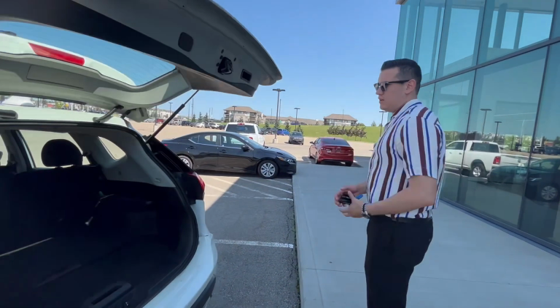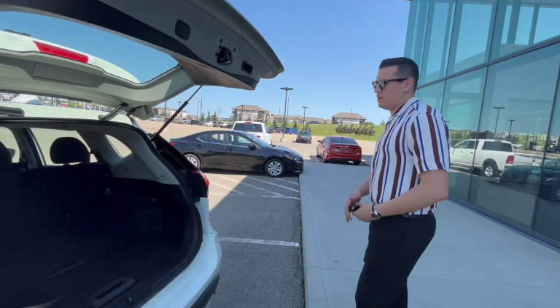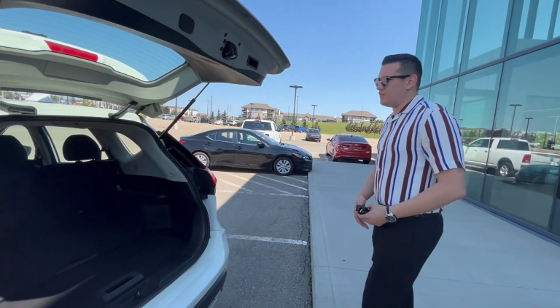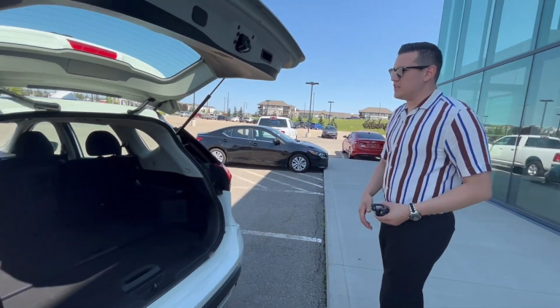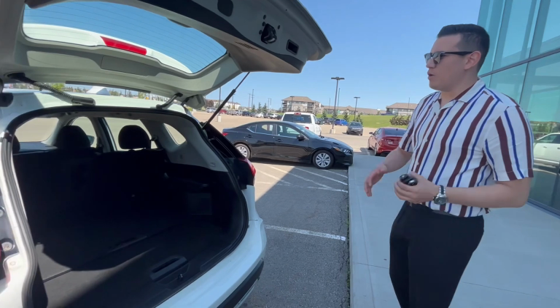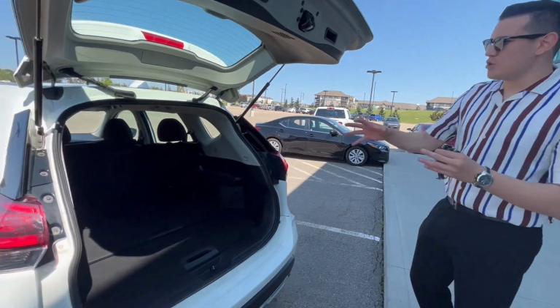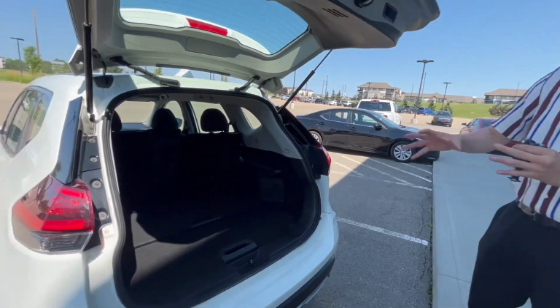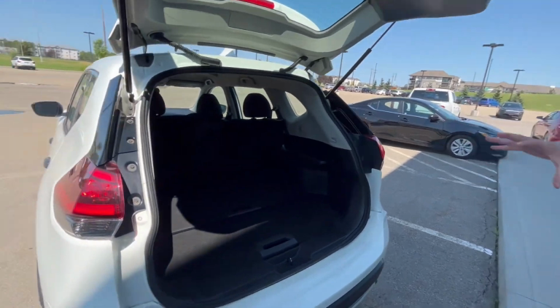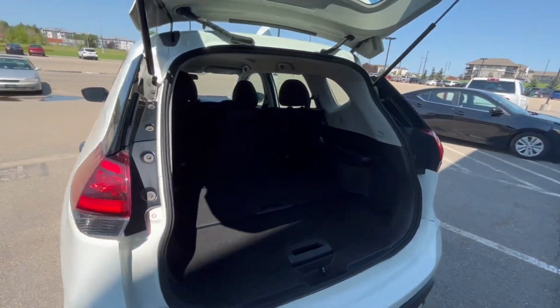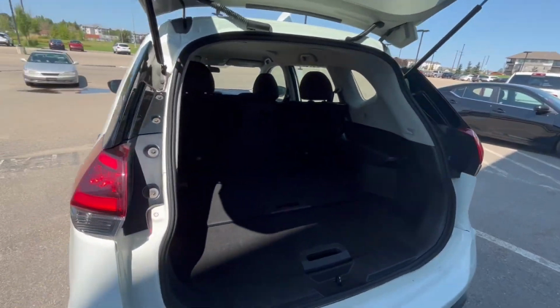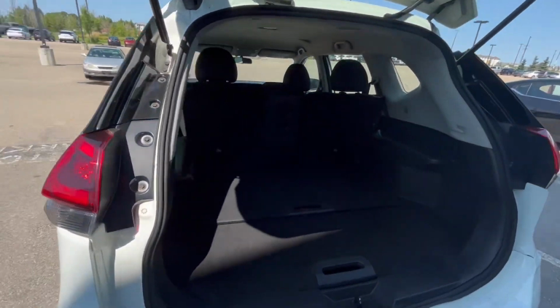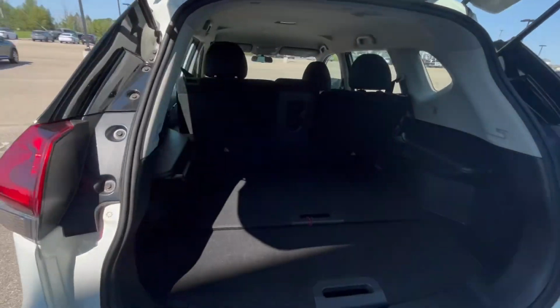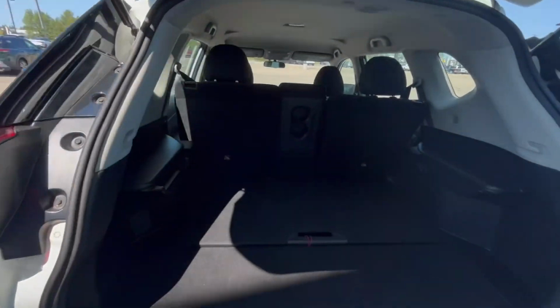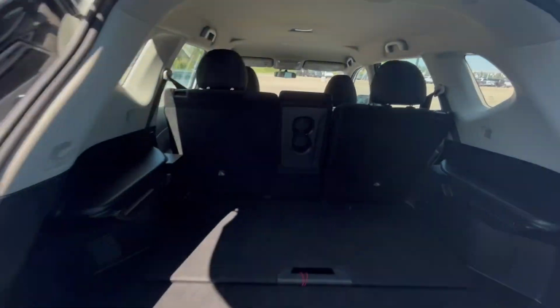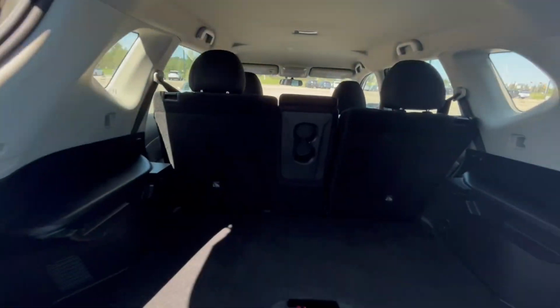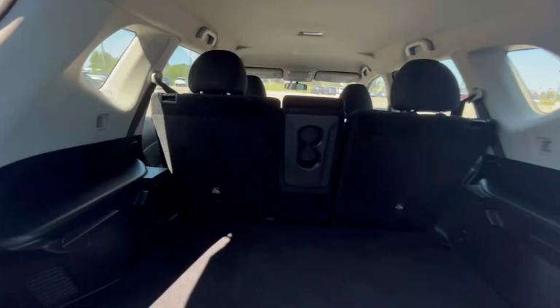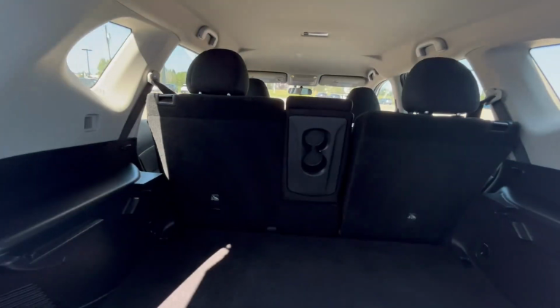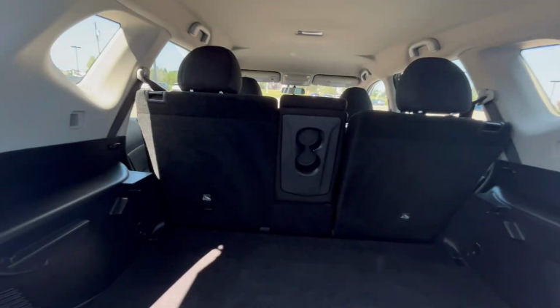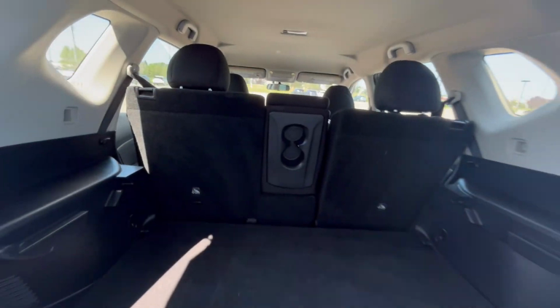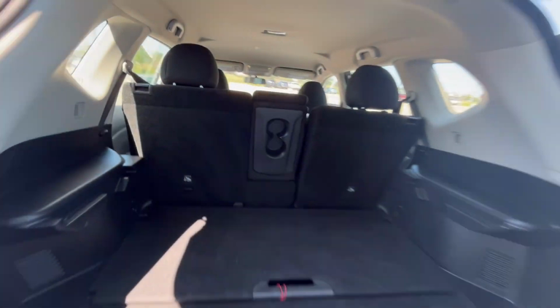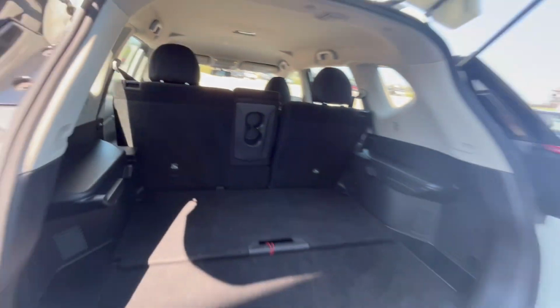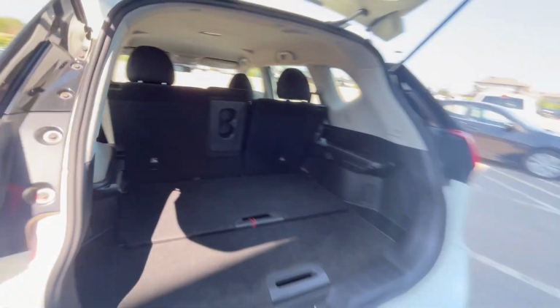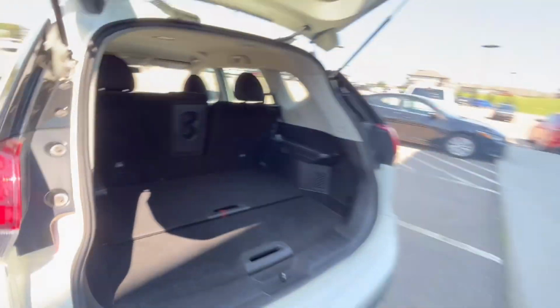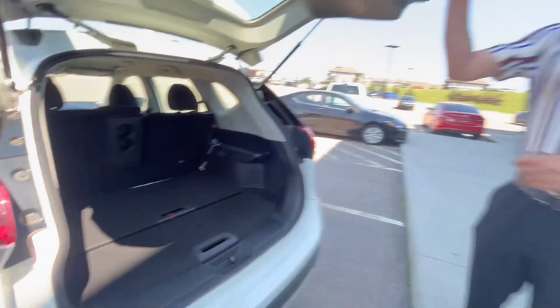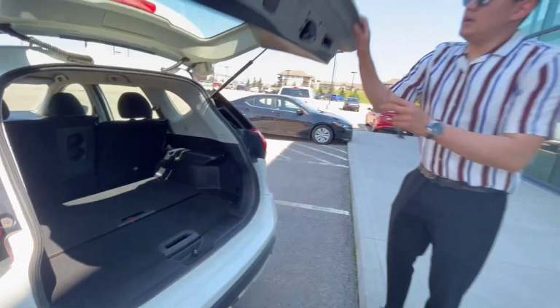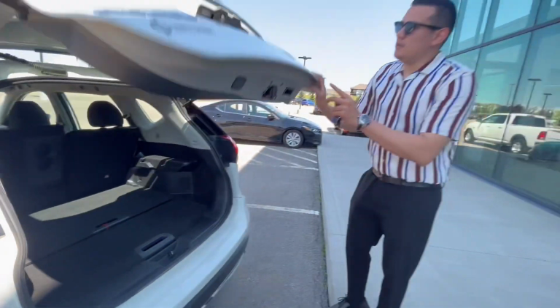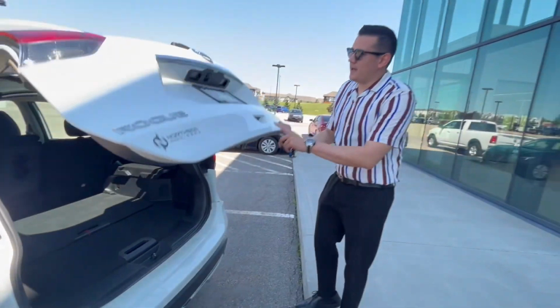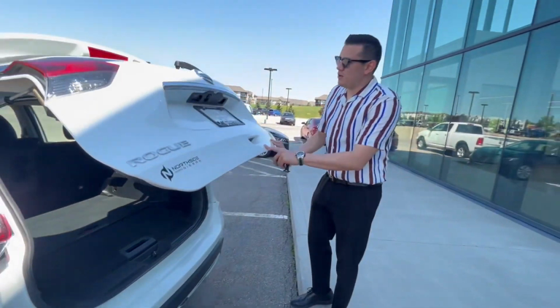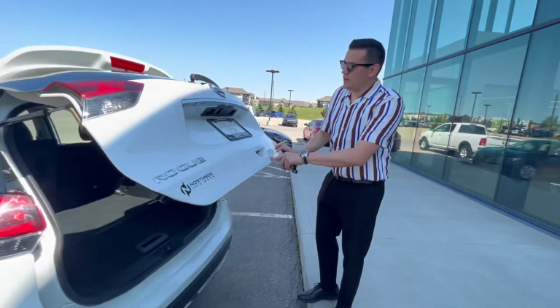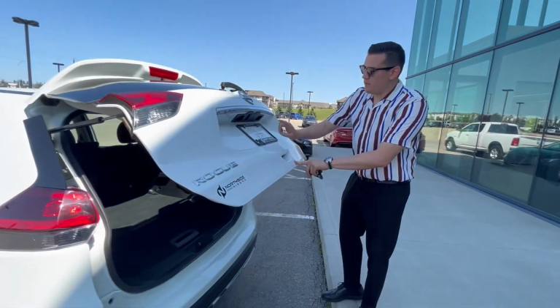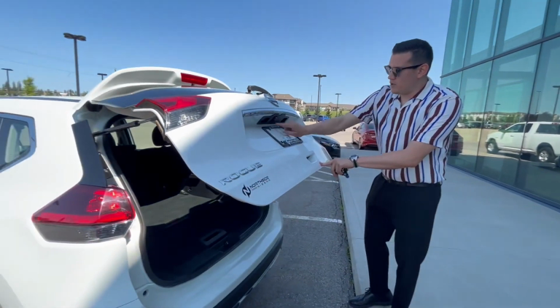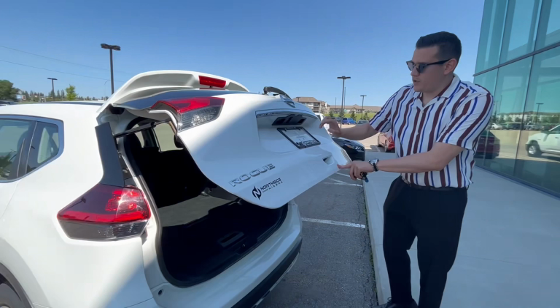For the trunk you've got tons of space in this Rogue, and obviously if you want more space you can always put the seats down in the back.